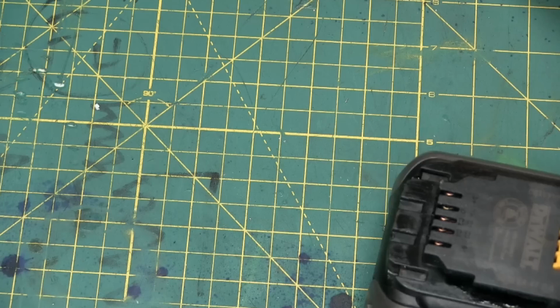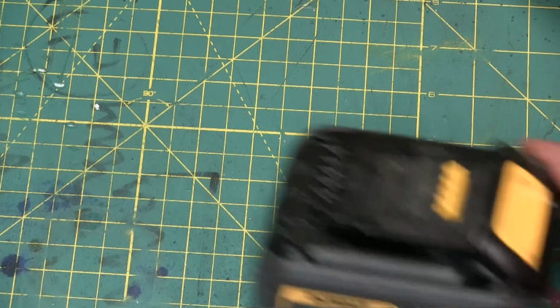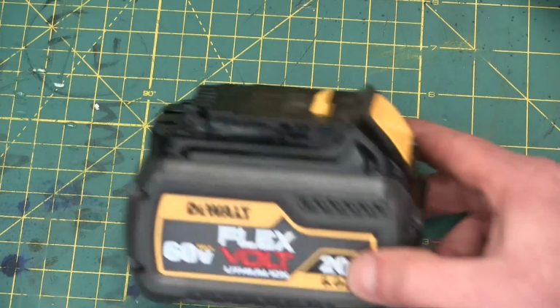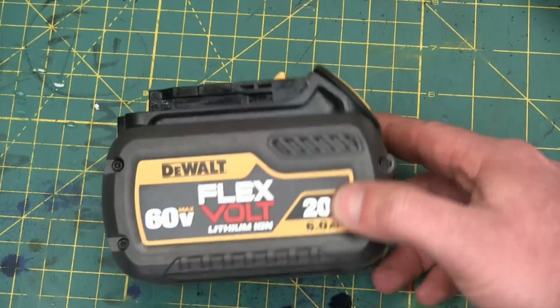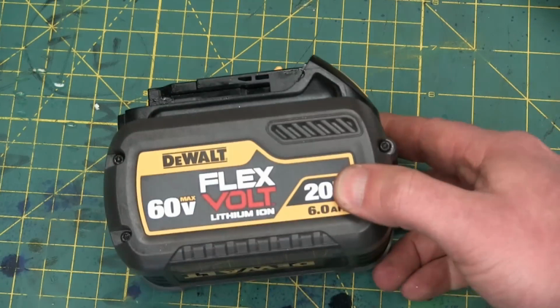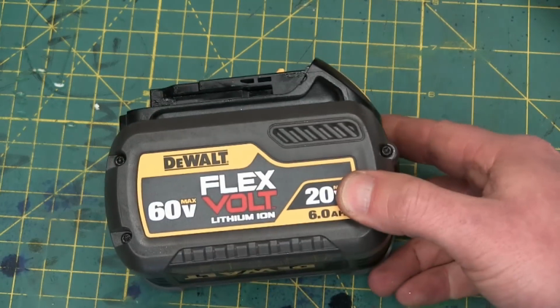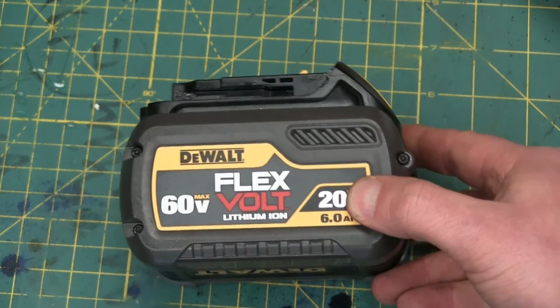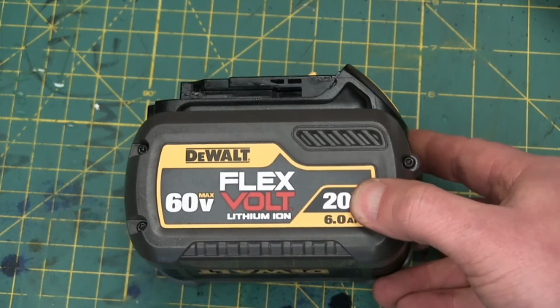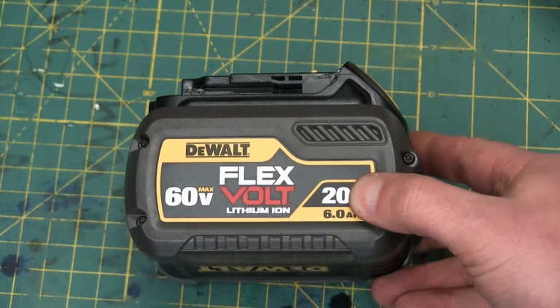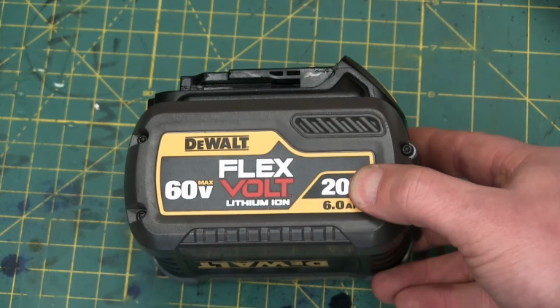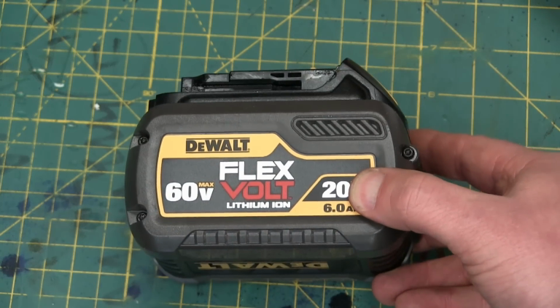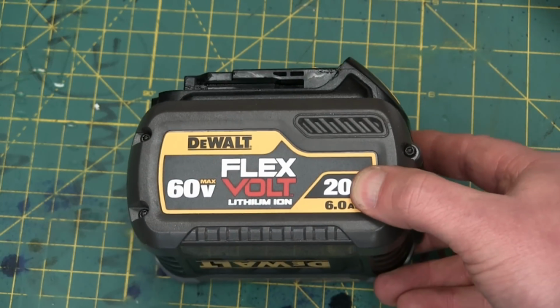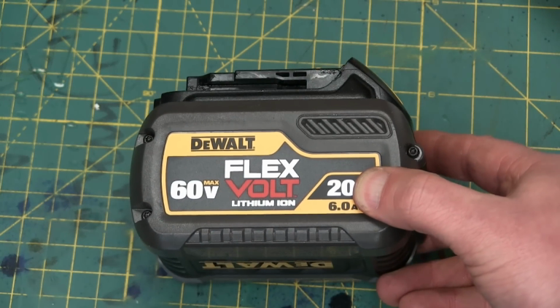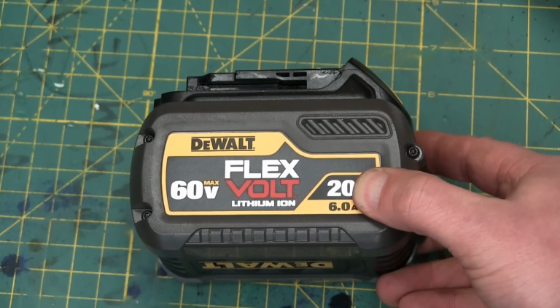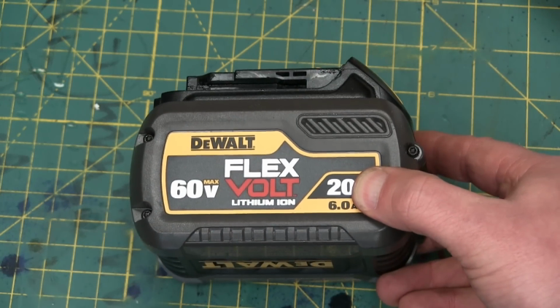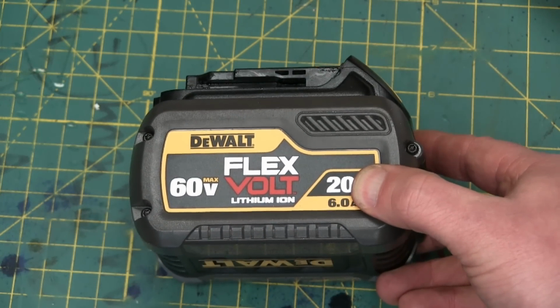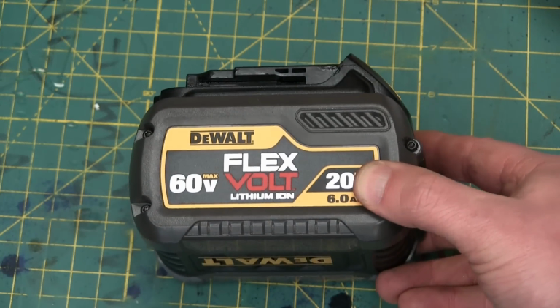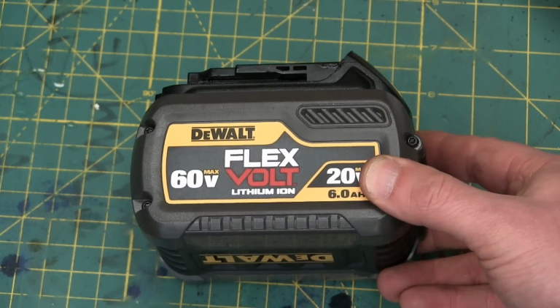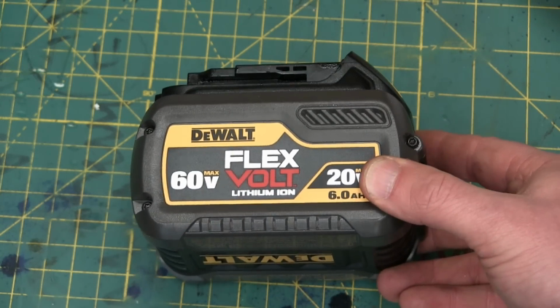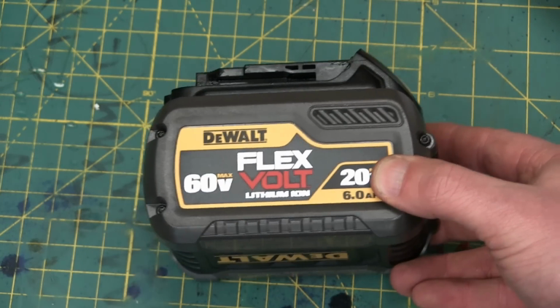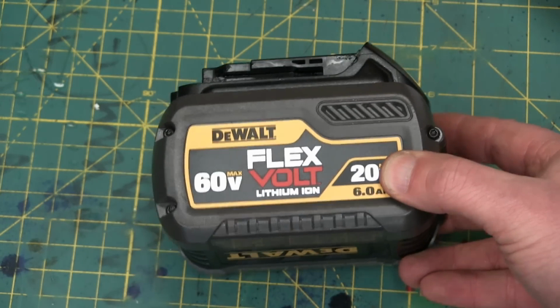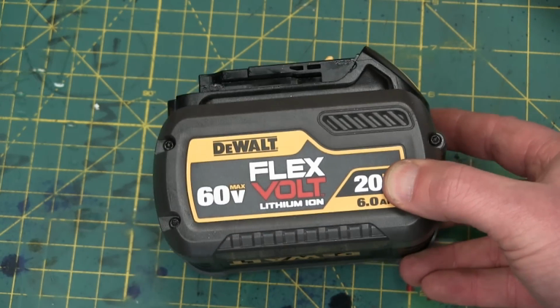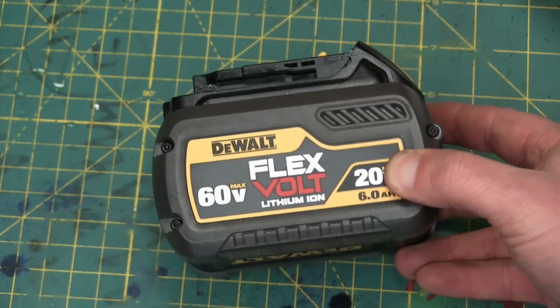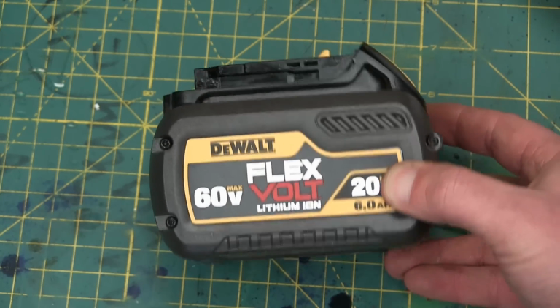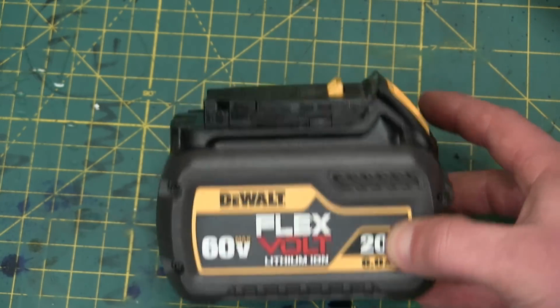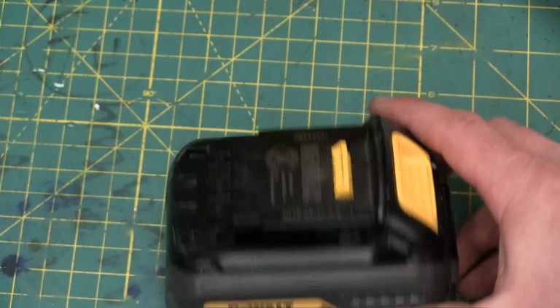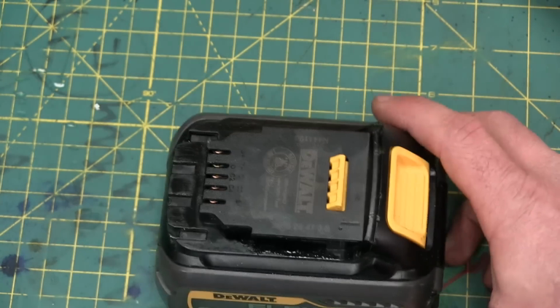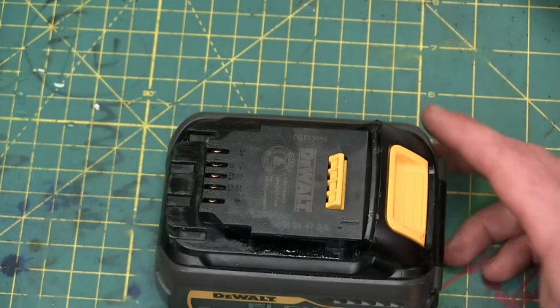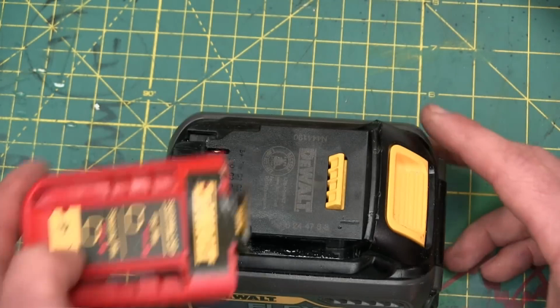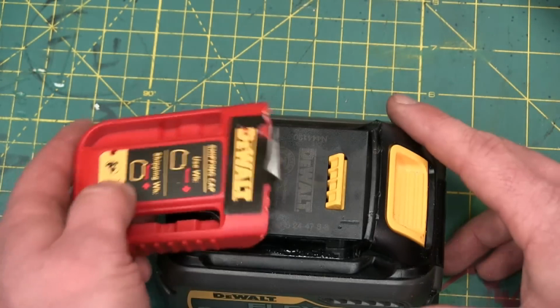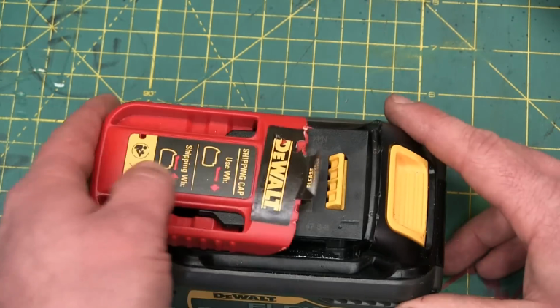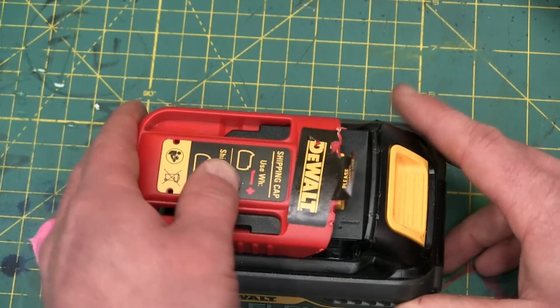Gentlemen, welcome back to the shop today. The DeWalt FlexVolt 60 Volt battery lithium-ion.